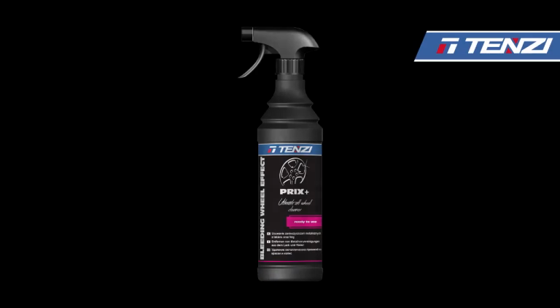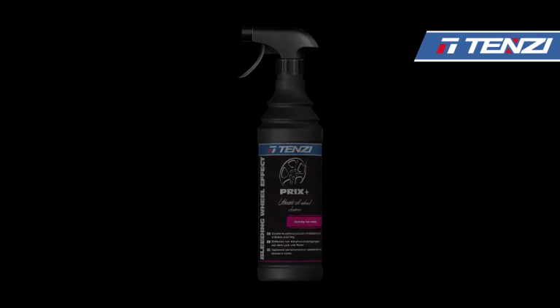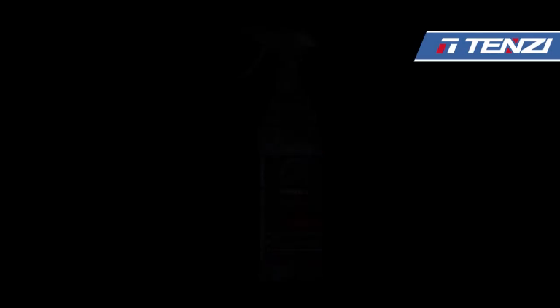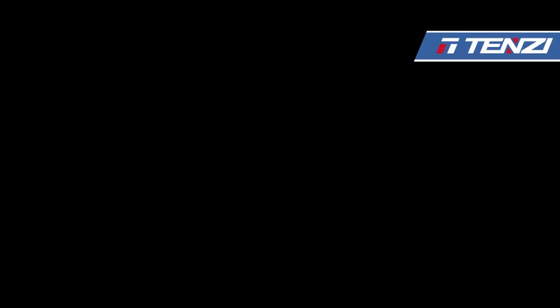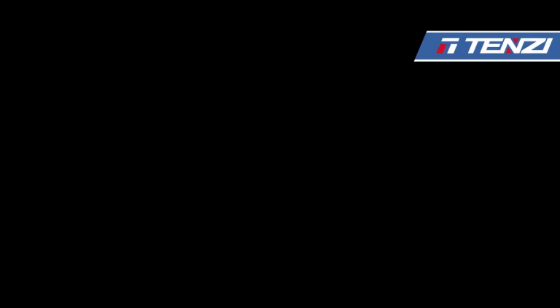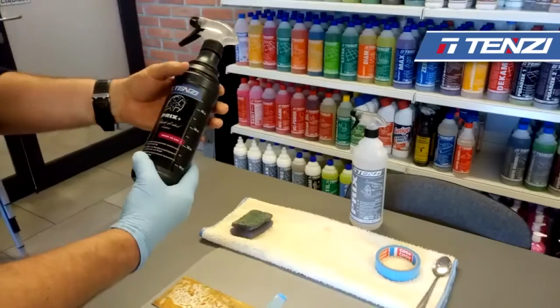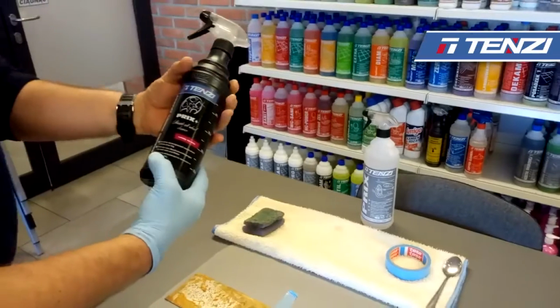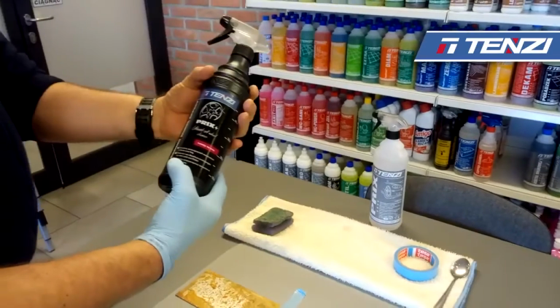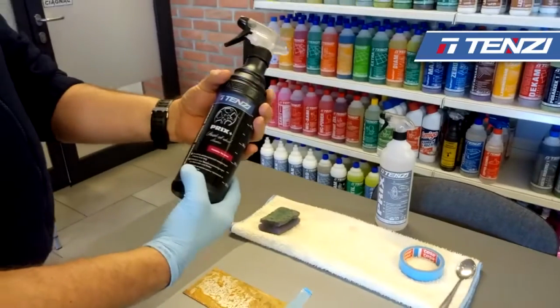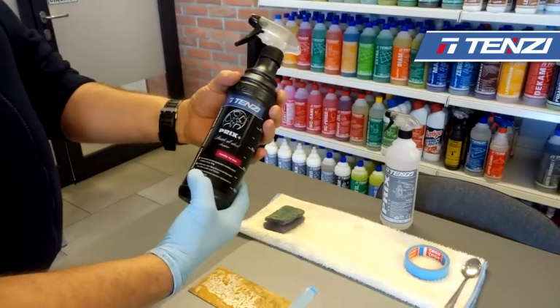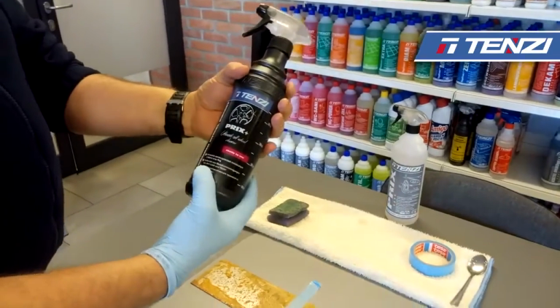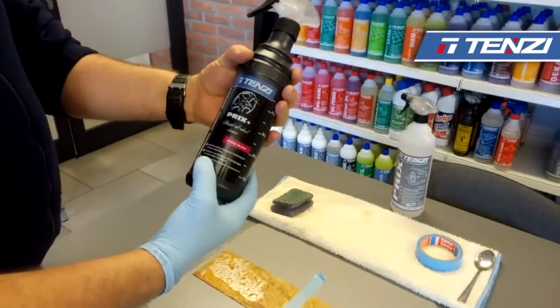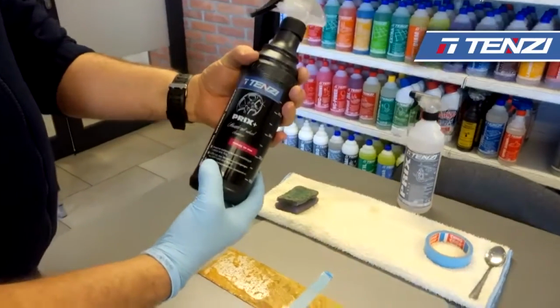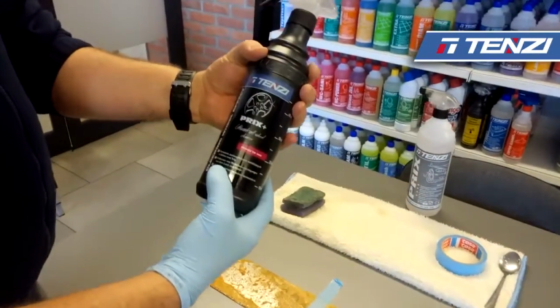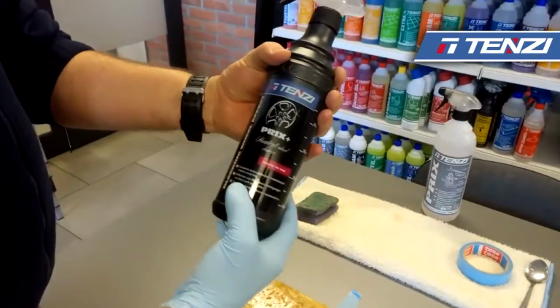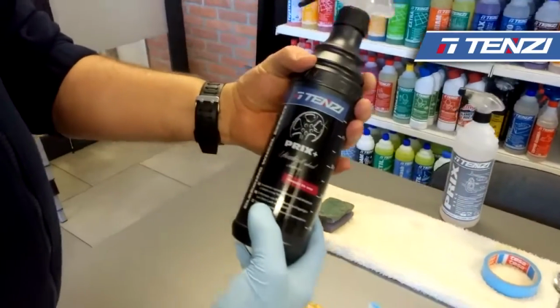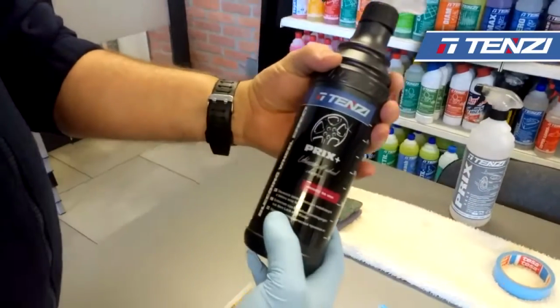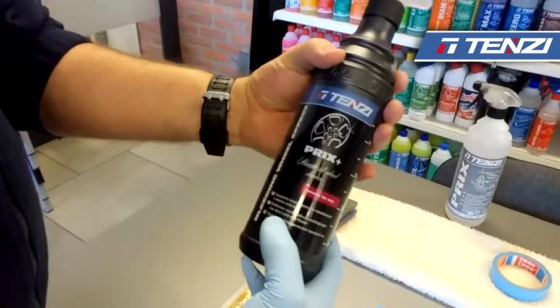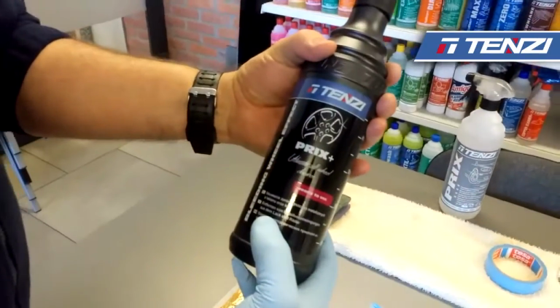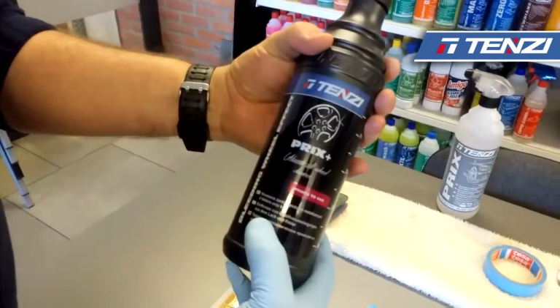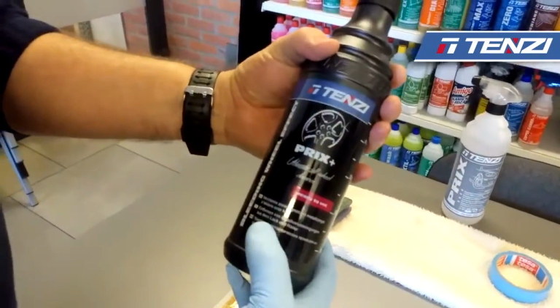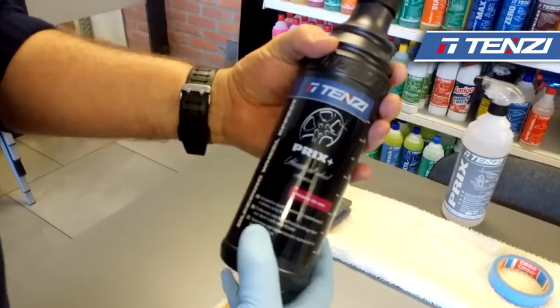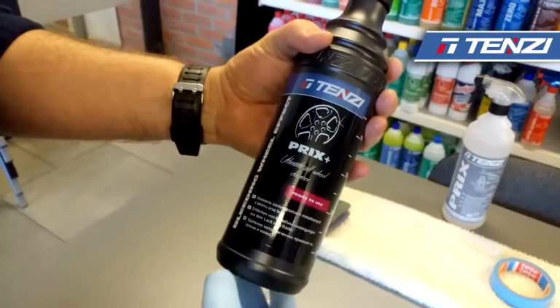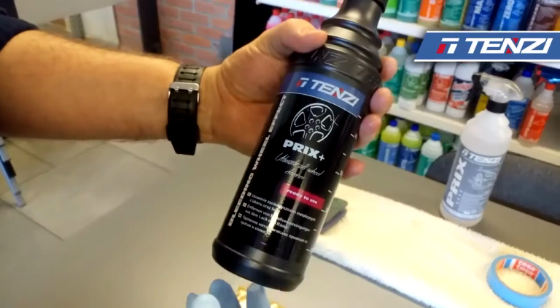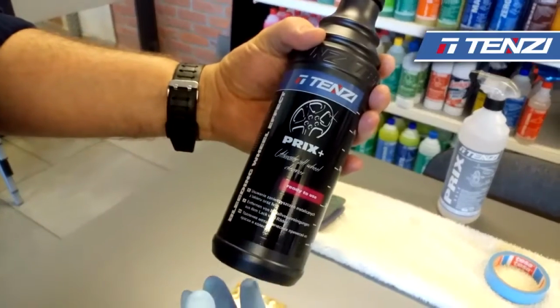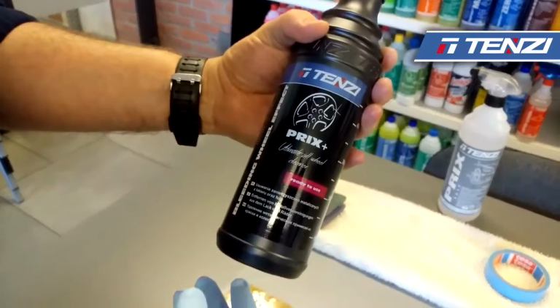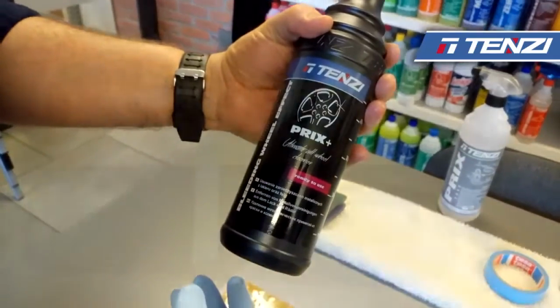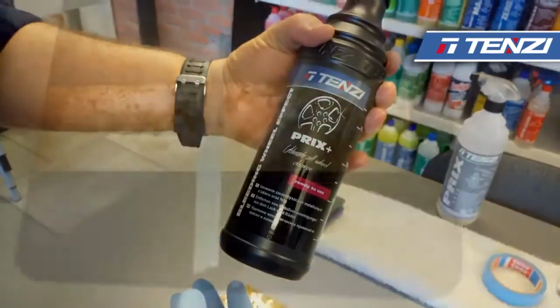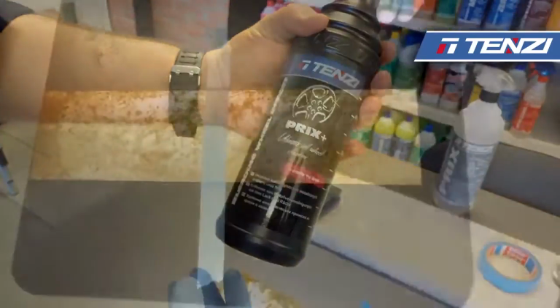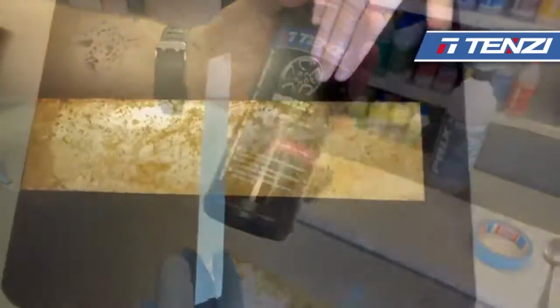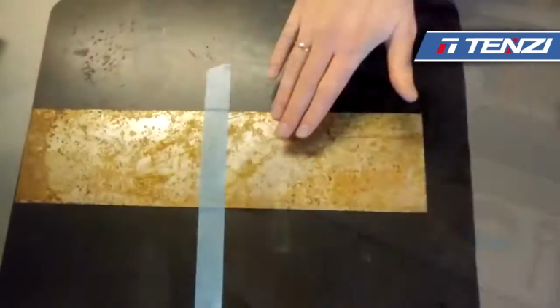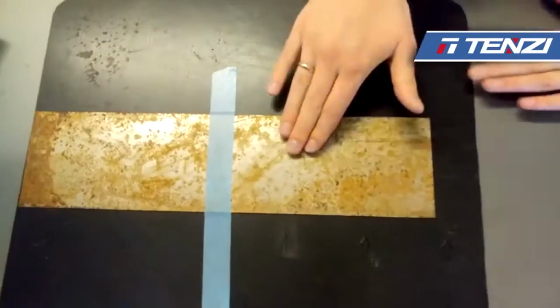Hello, my name is Arek from Tenzi Company. Today we're going to present you a product called Bricks Plus.